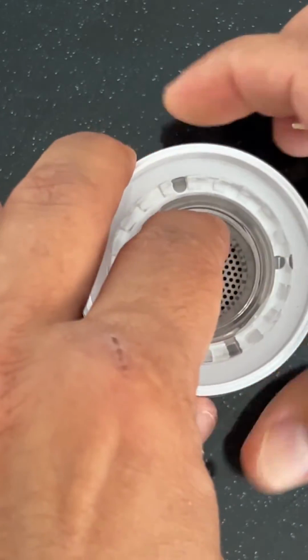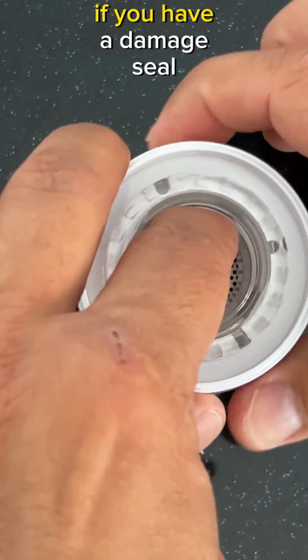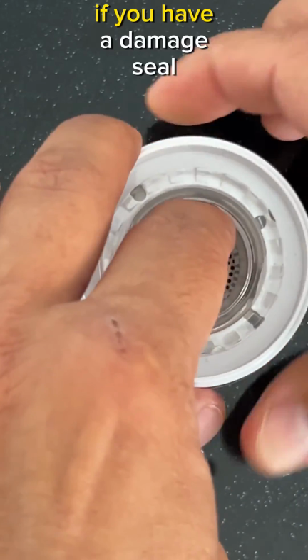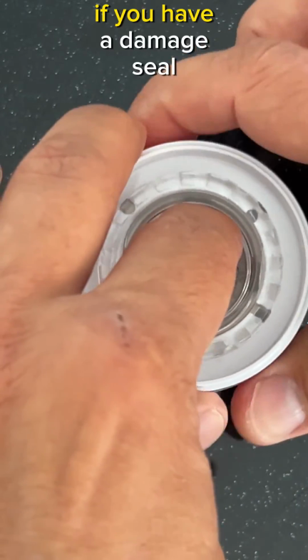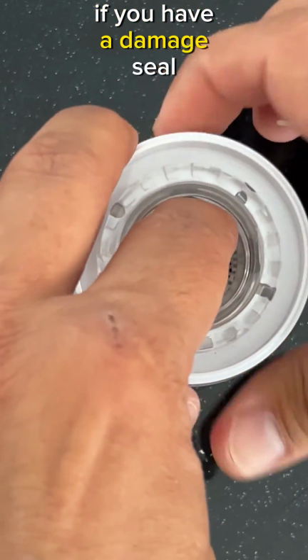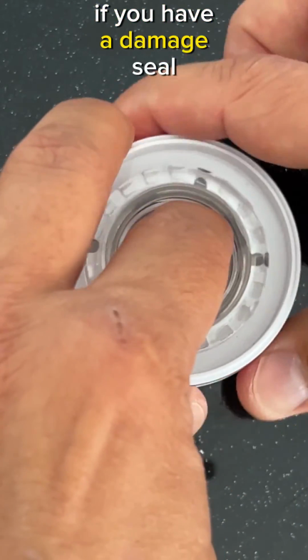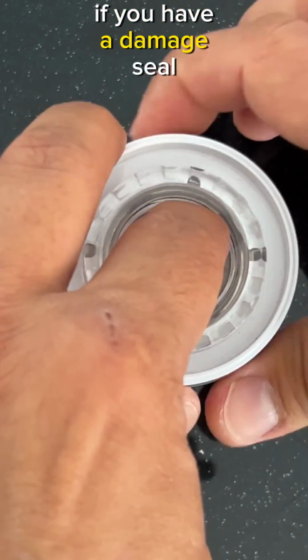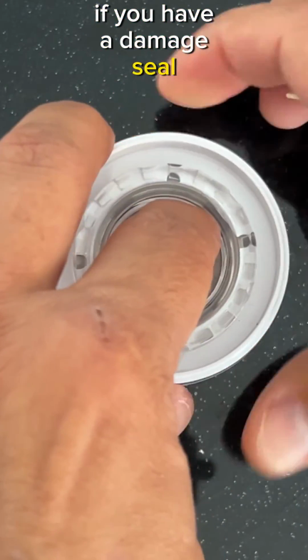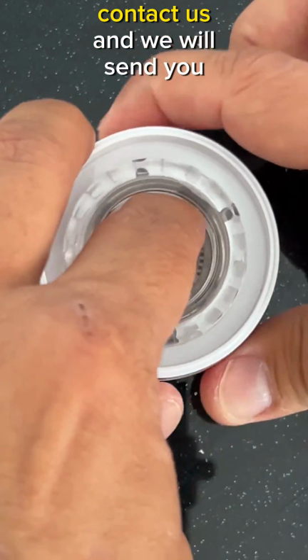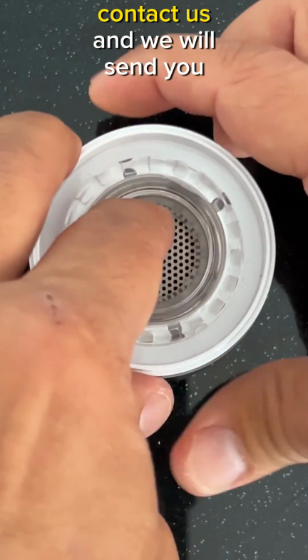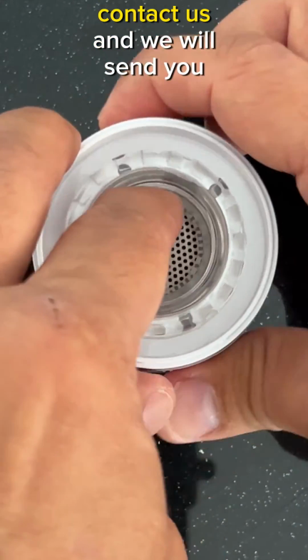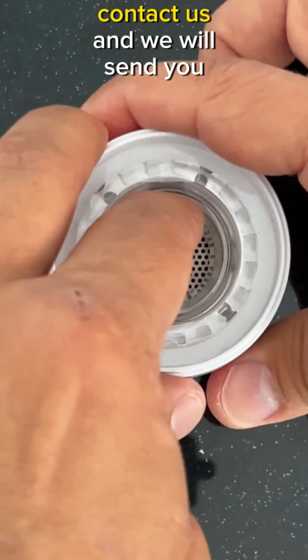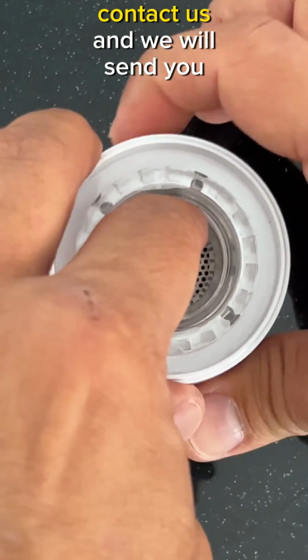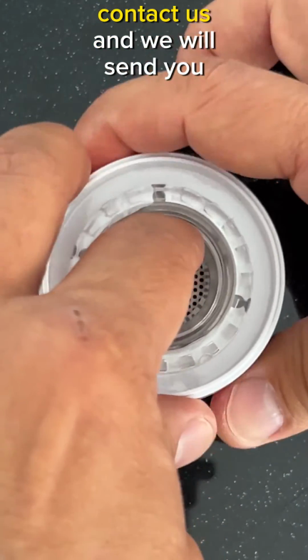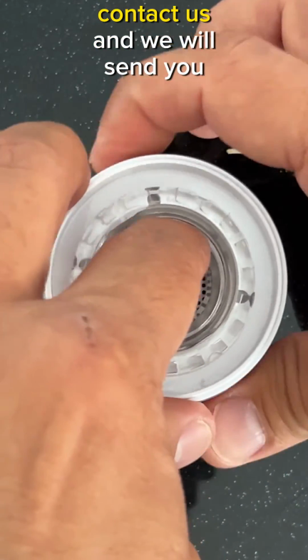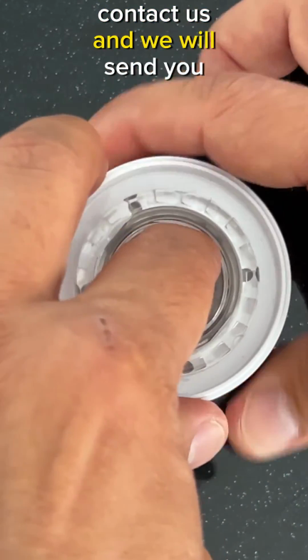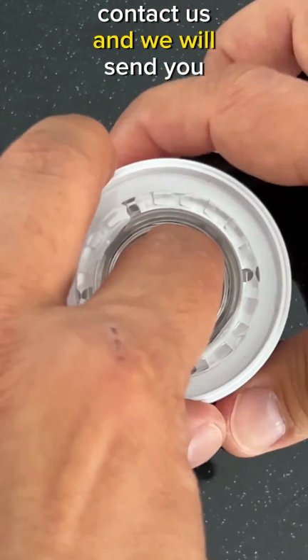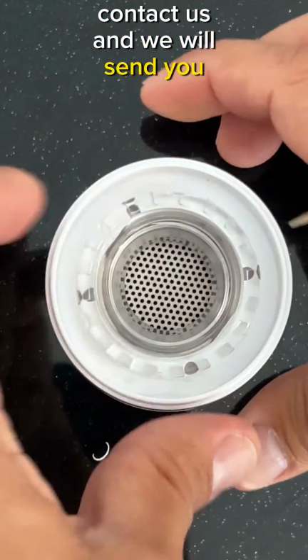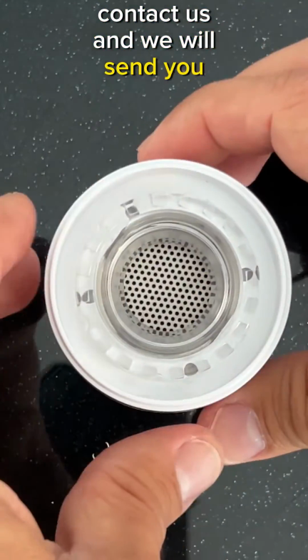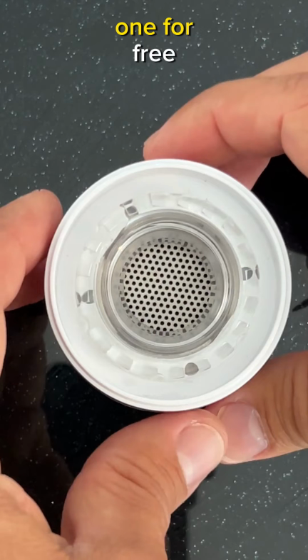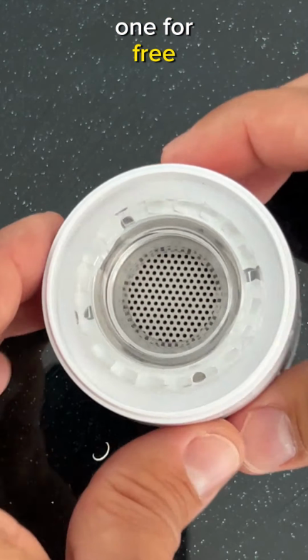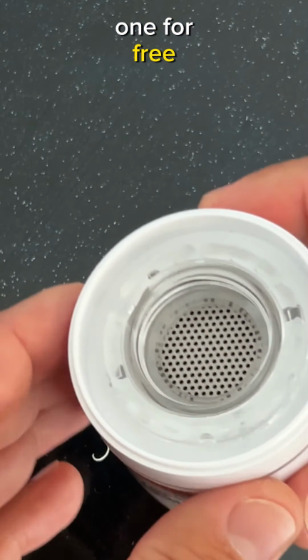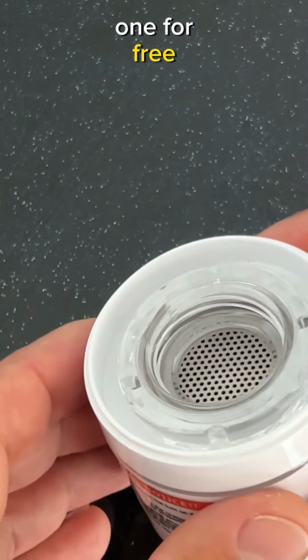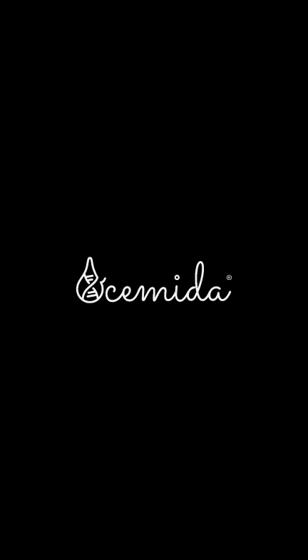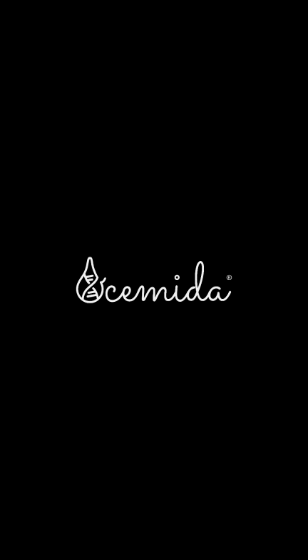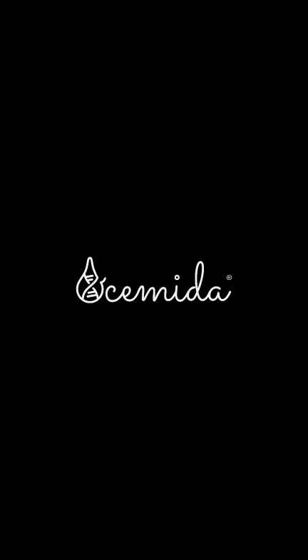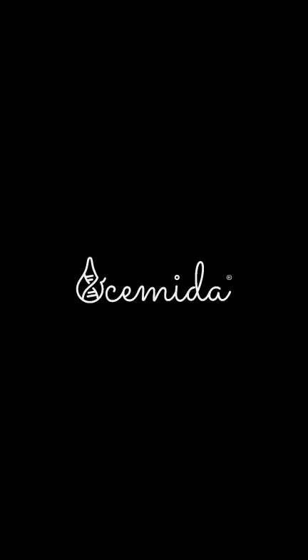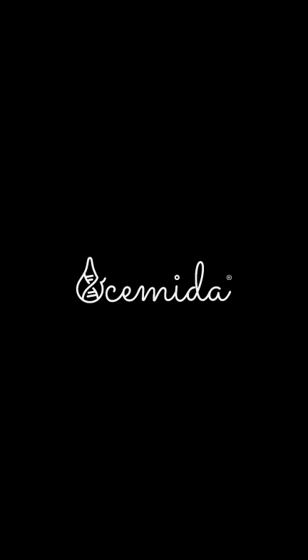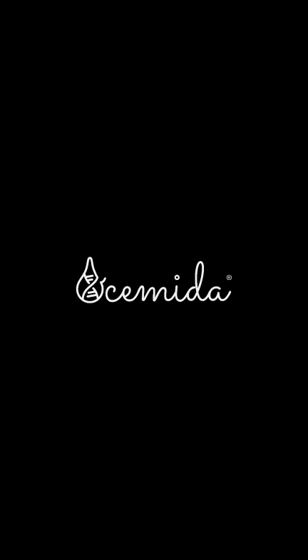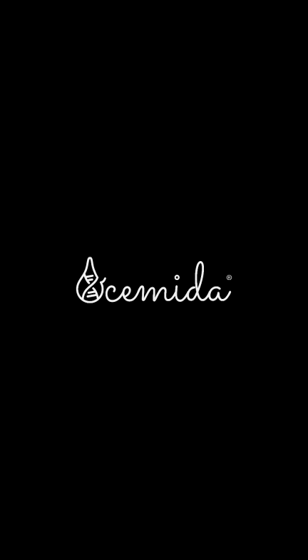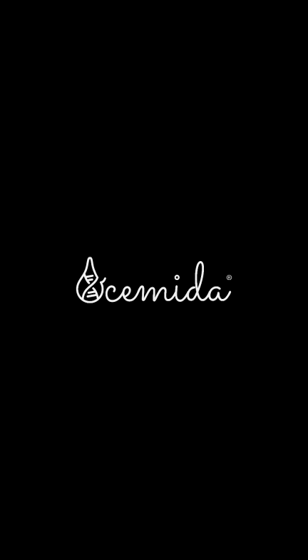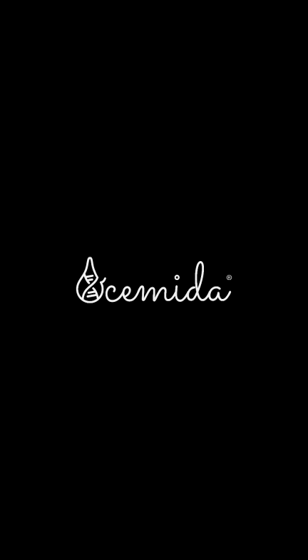If you have a damaged seal, contact us and we will send you one for free. Thank you.